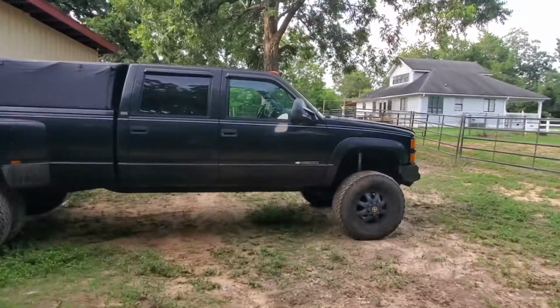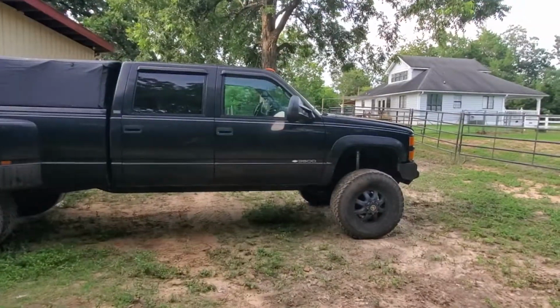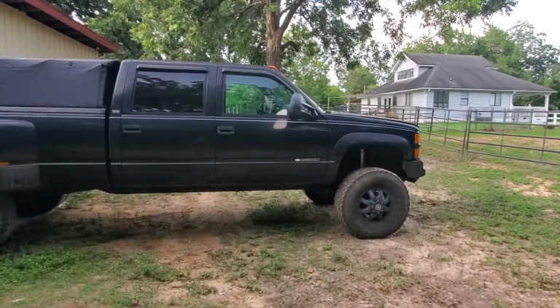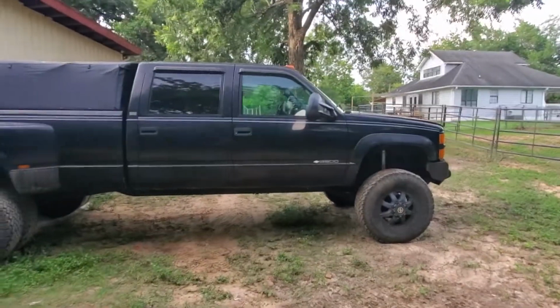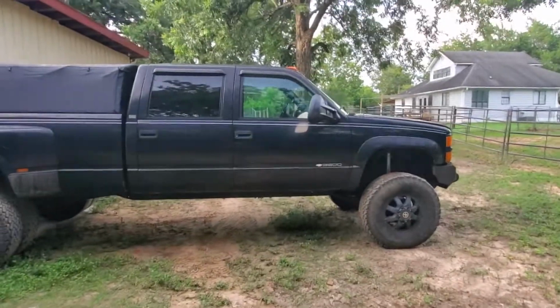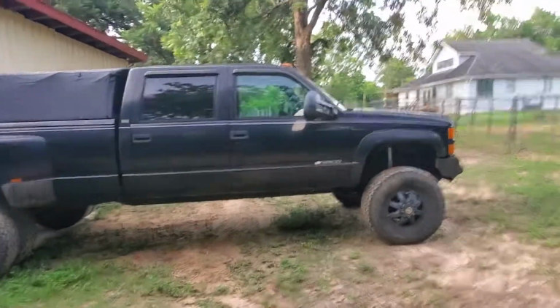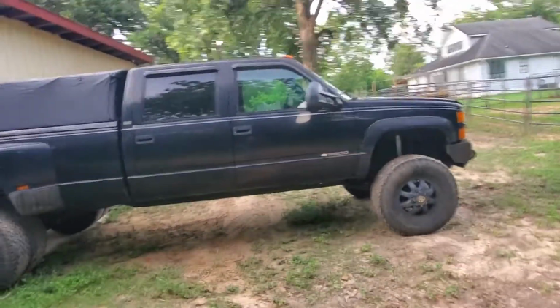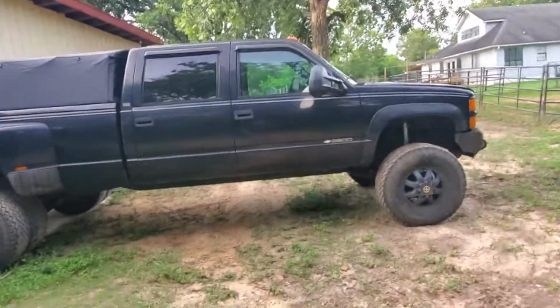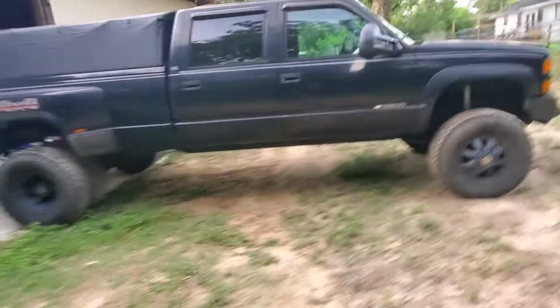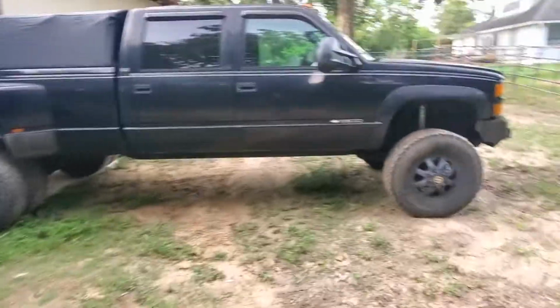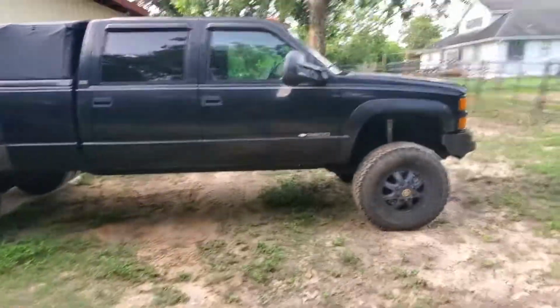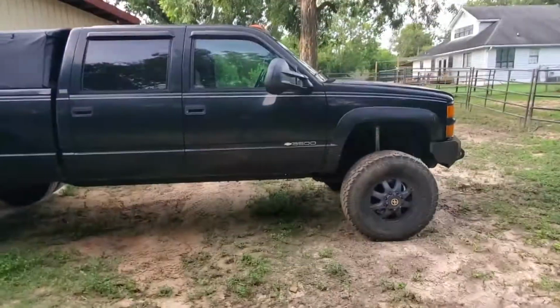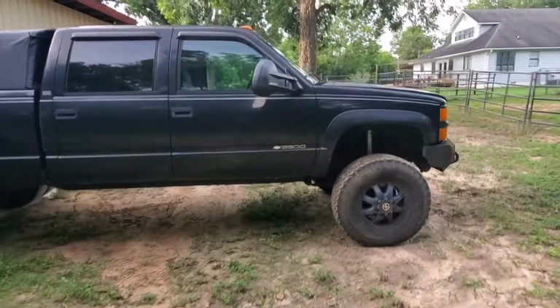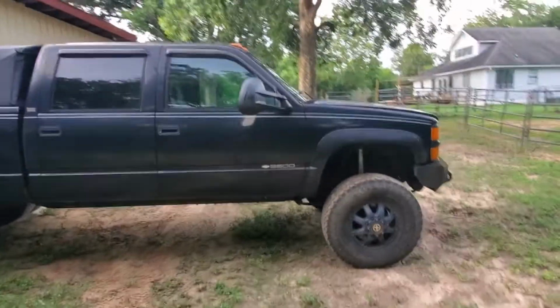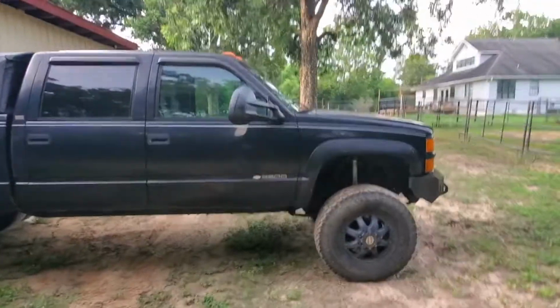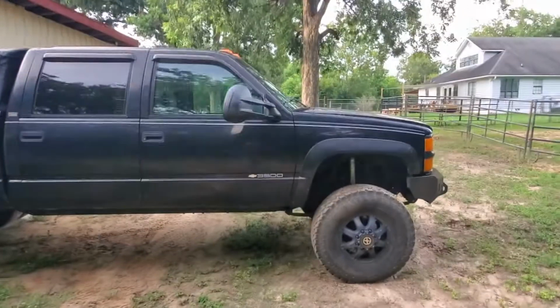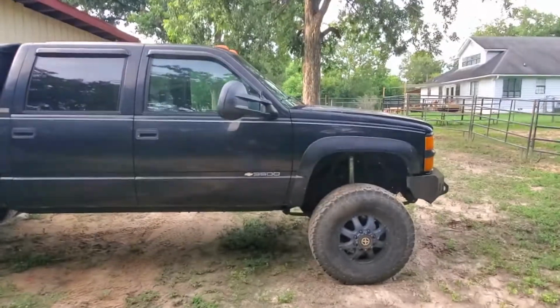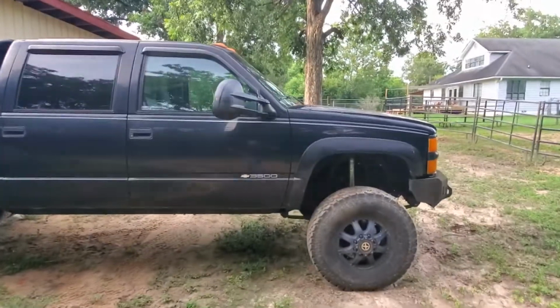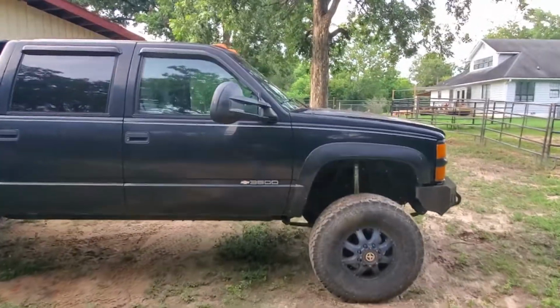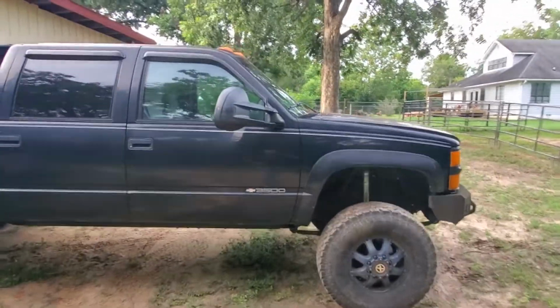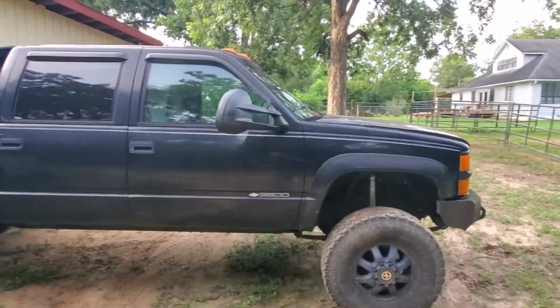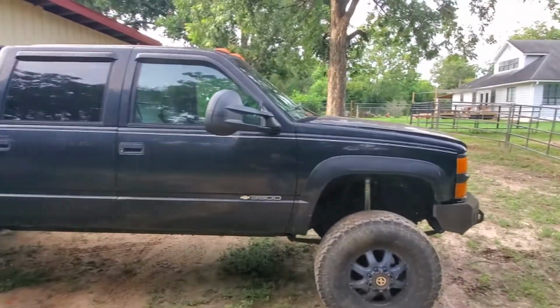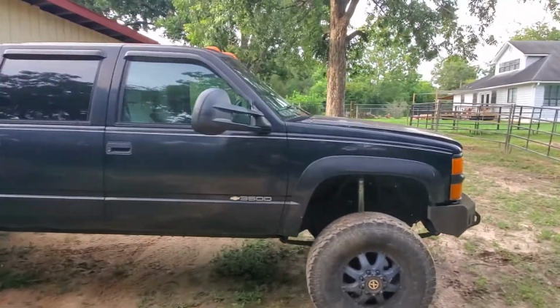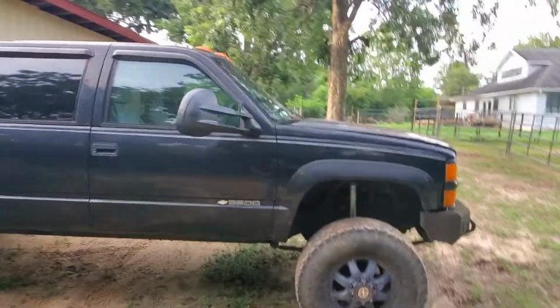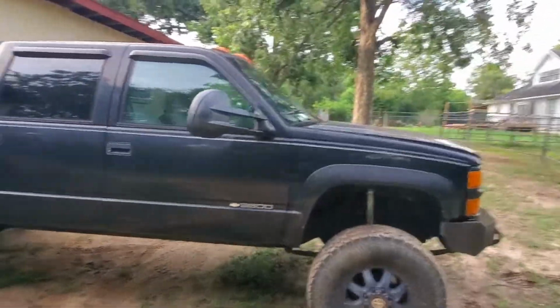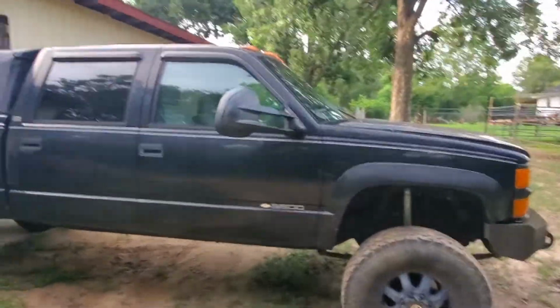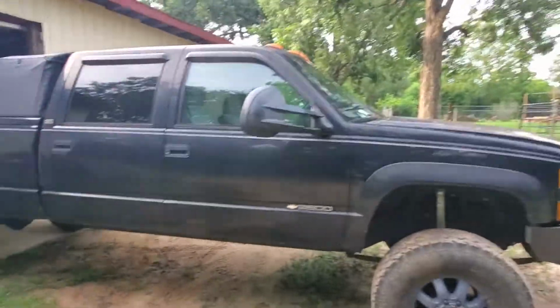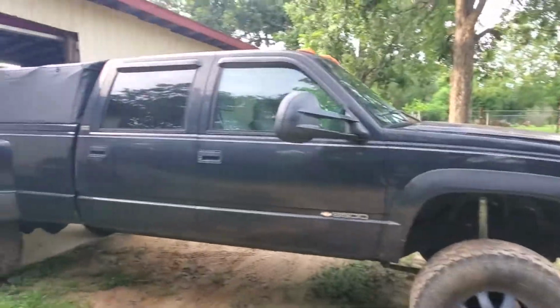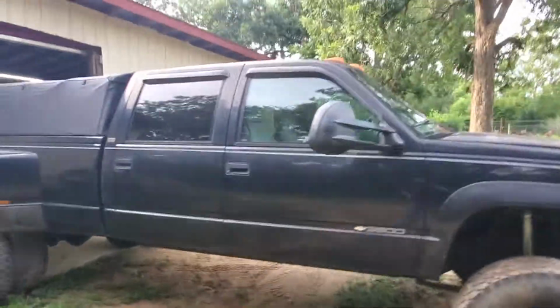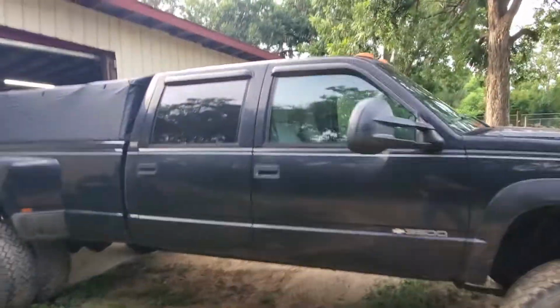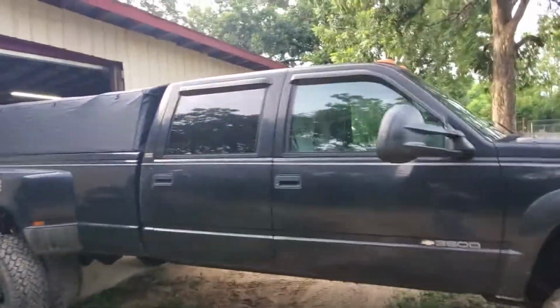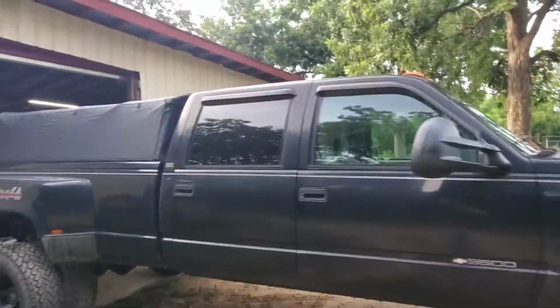Mudman89 here. It's been a long, long time since I have posted about the Super Dually.